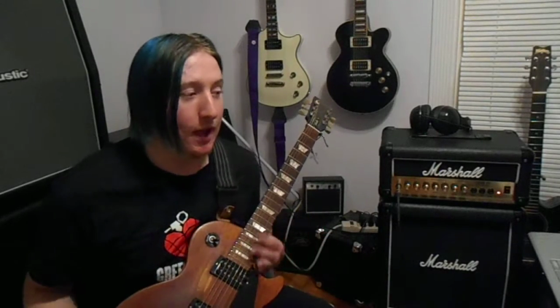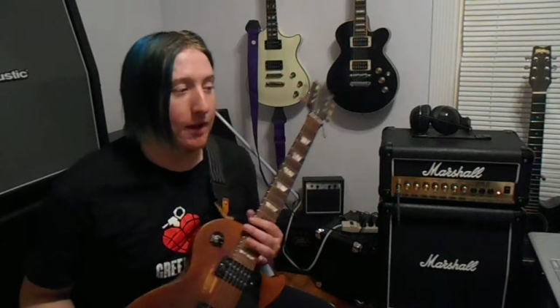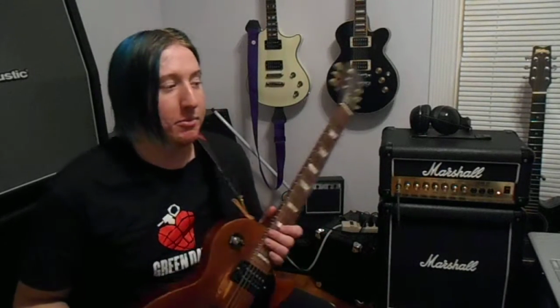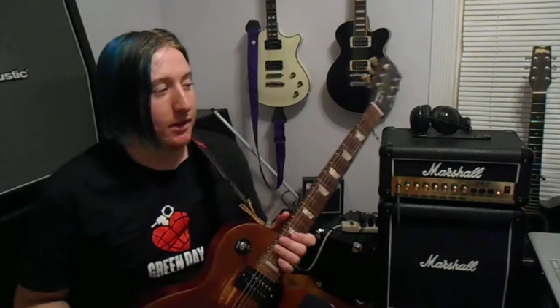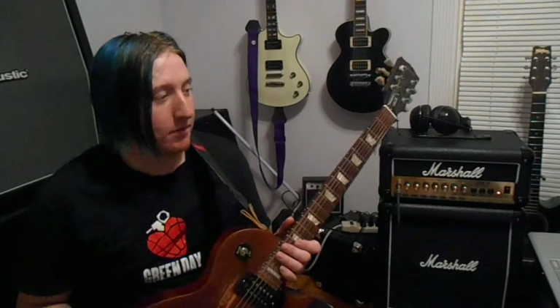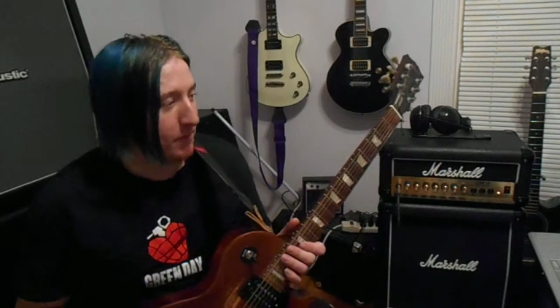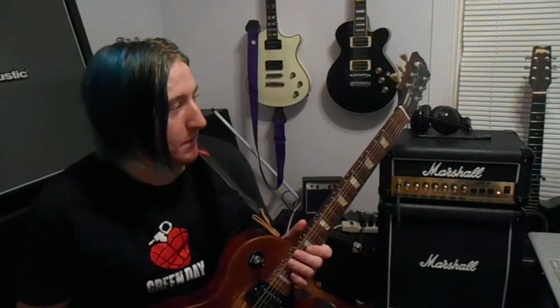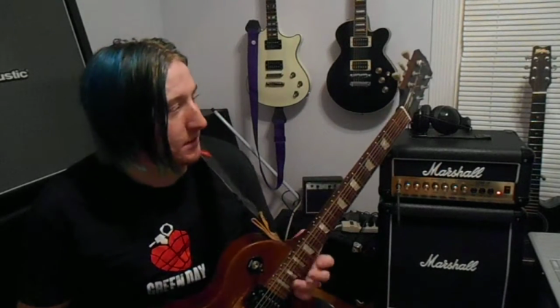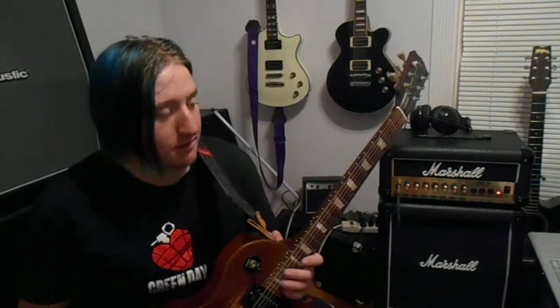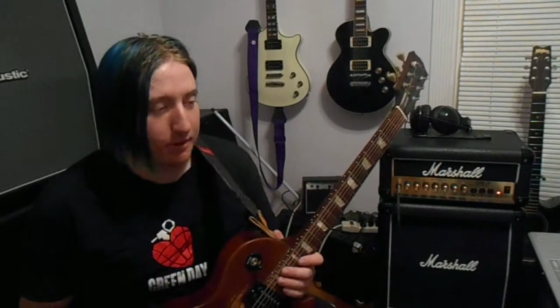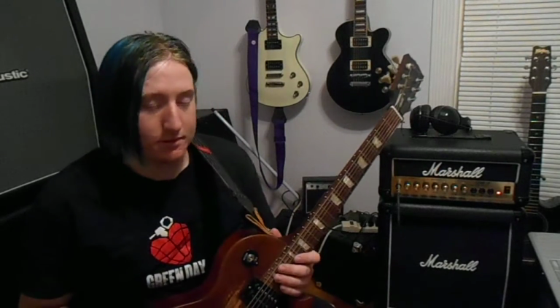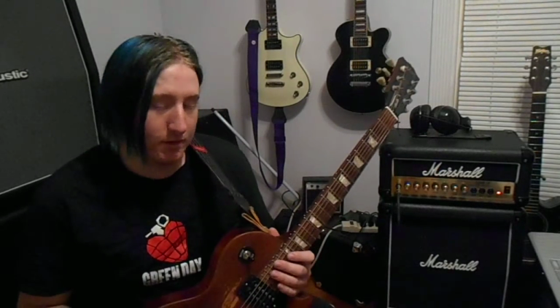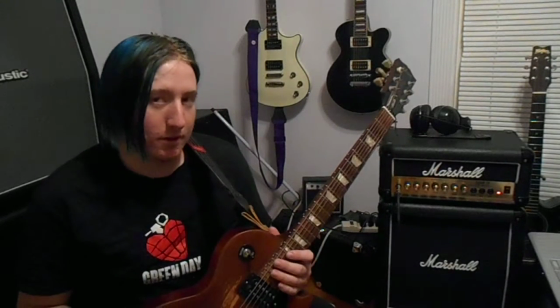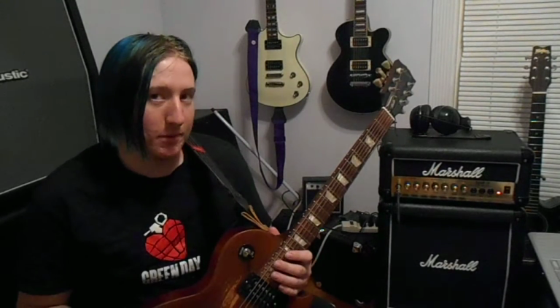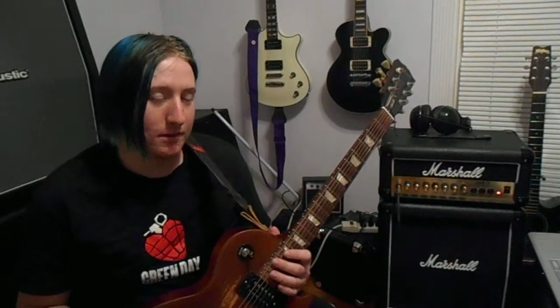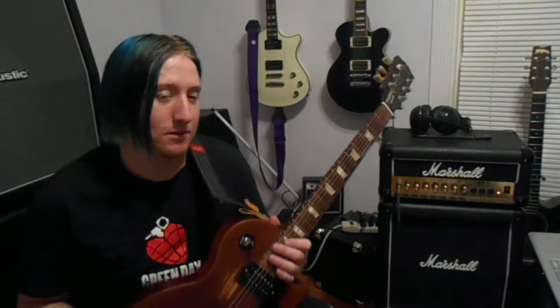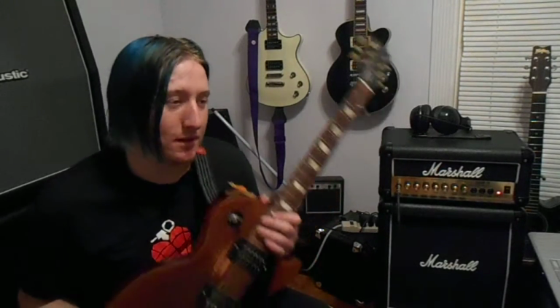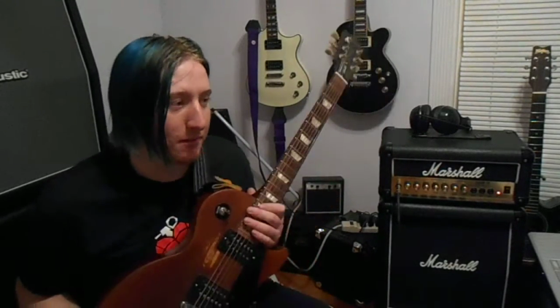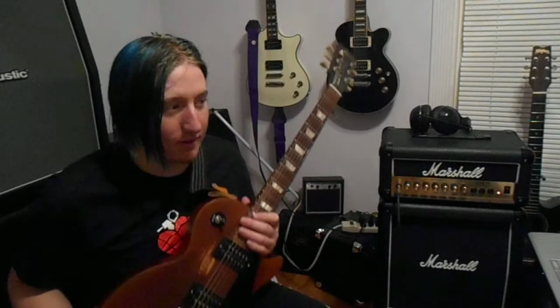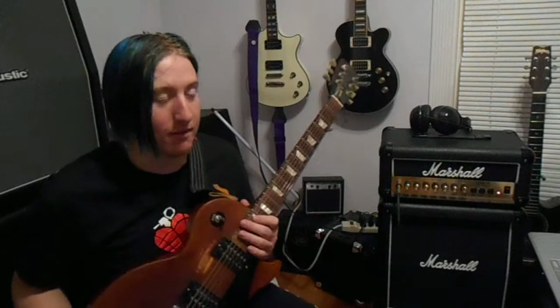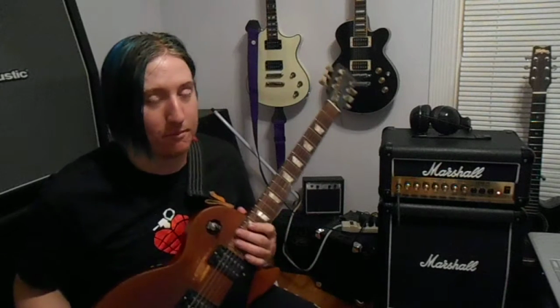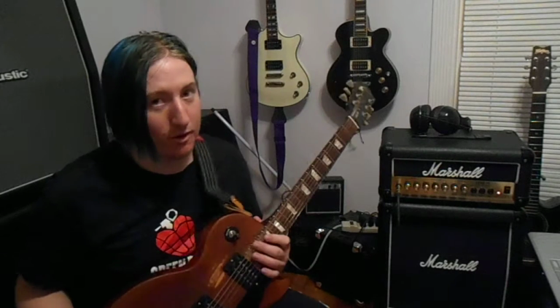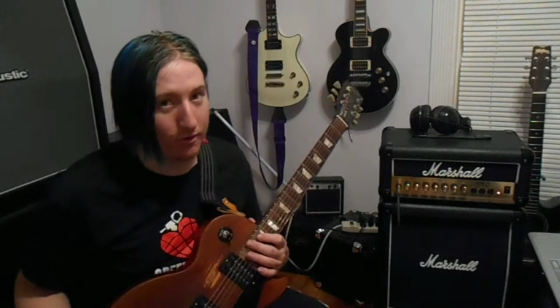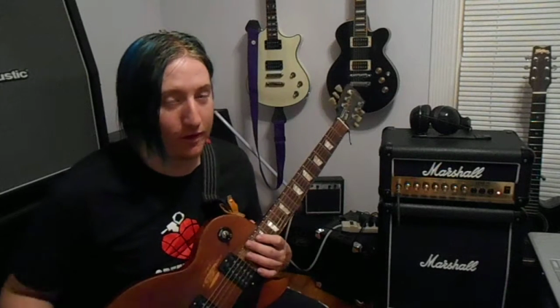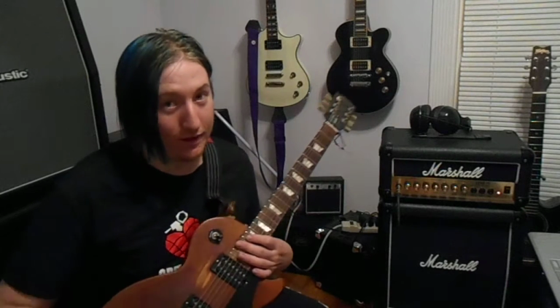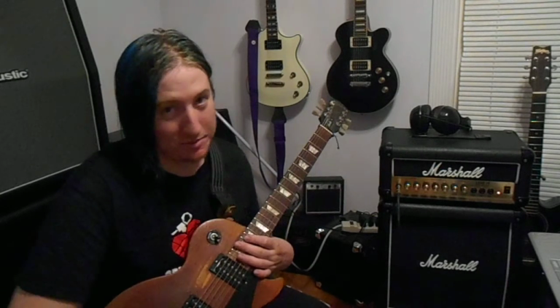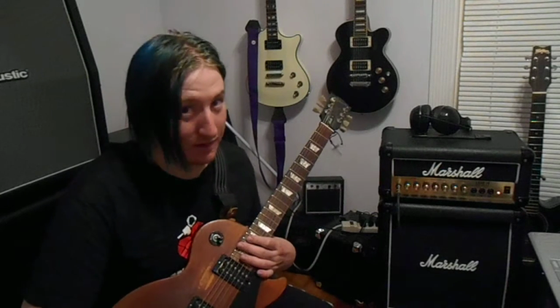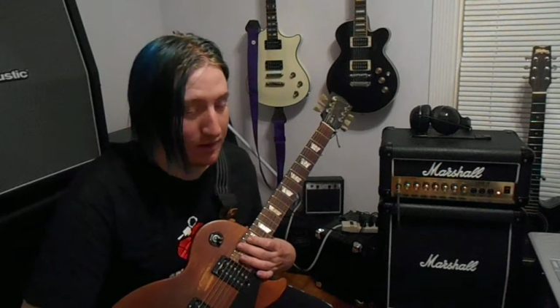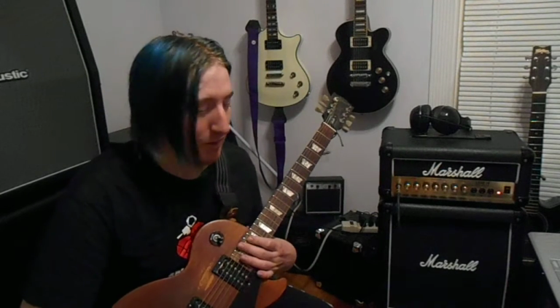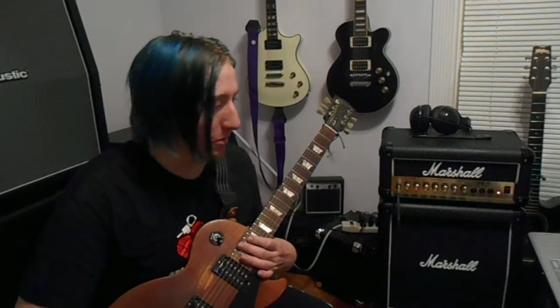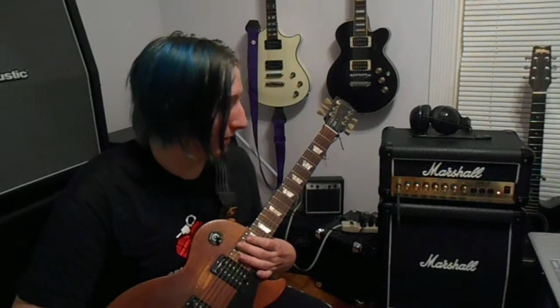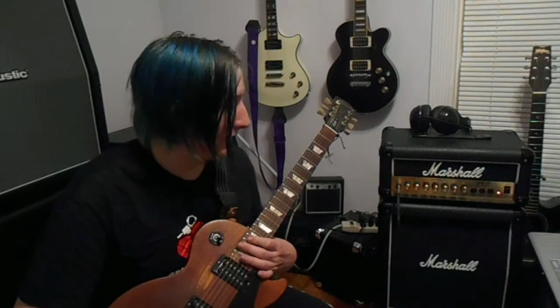I'm playing with my Gibson Les Paul Studio because there's nothing better than a Marshall and a Gibson put together.